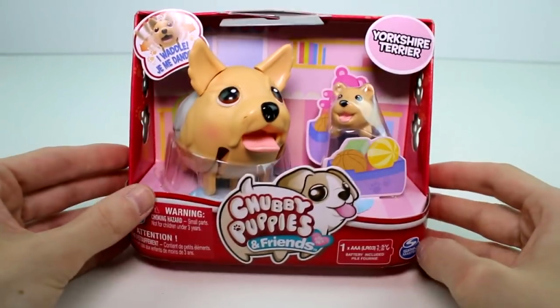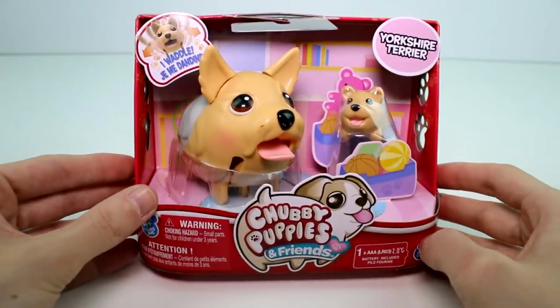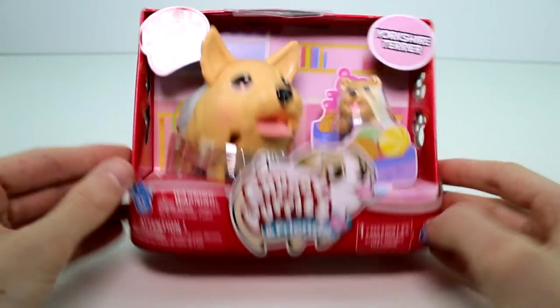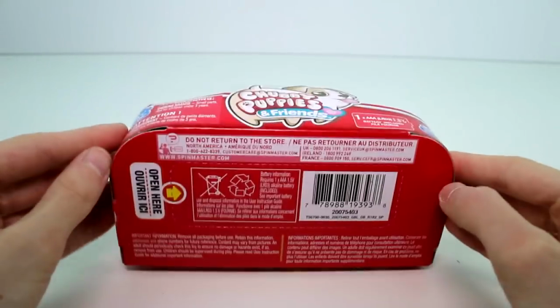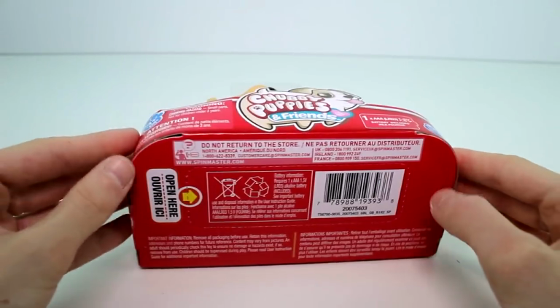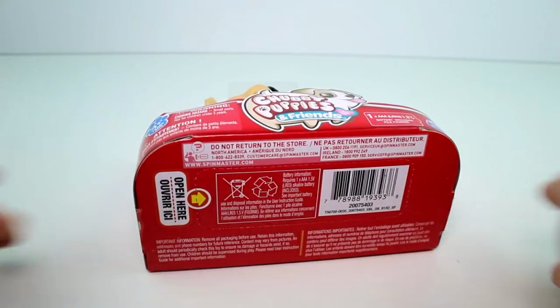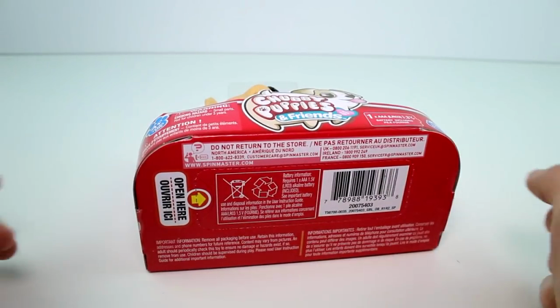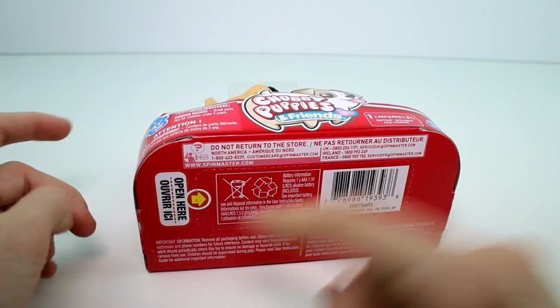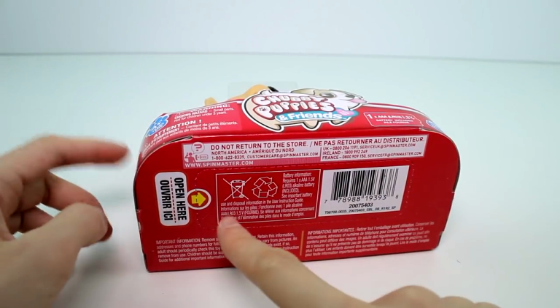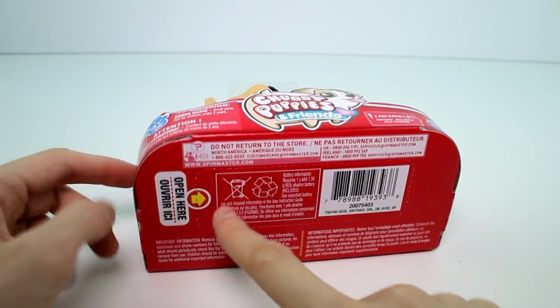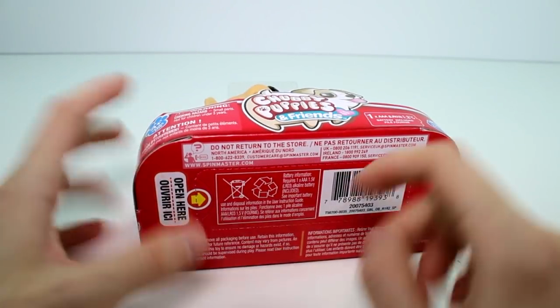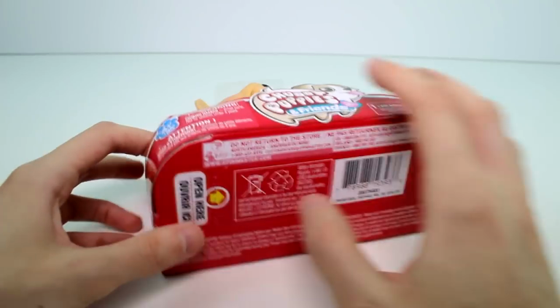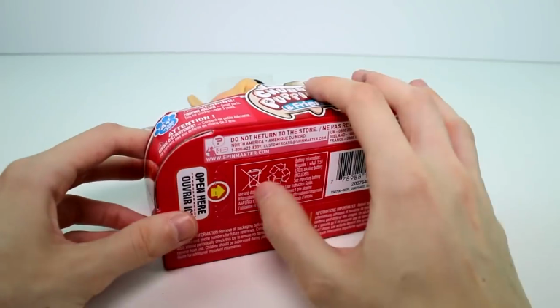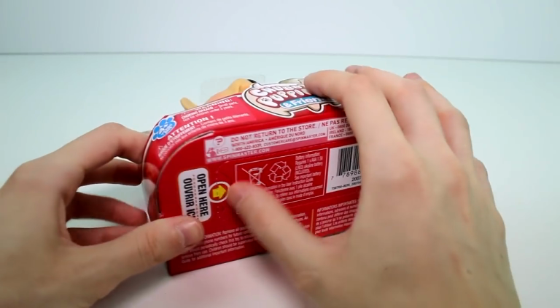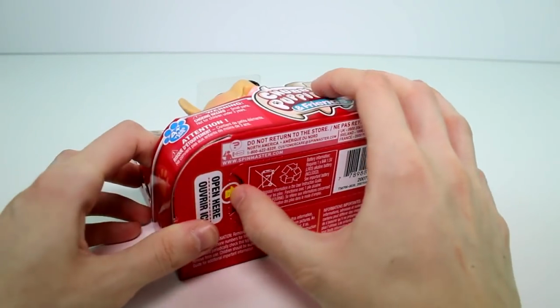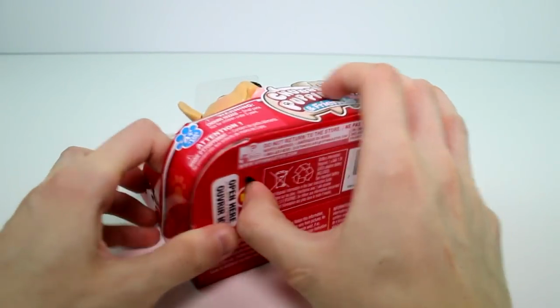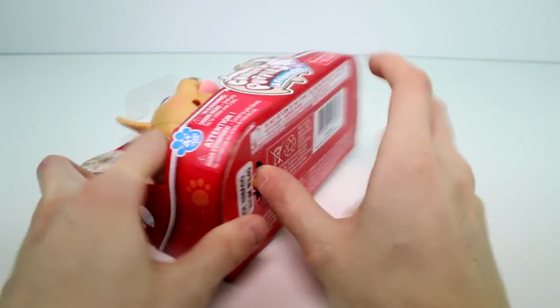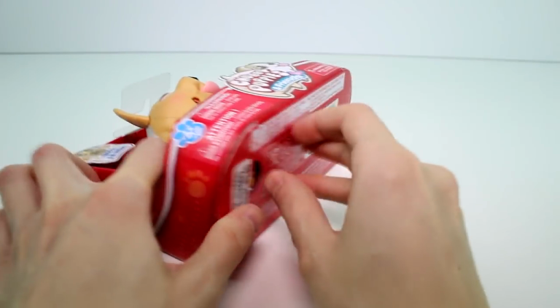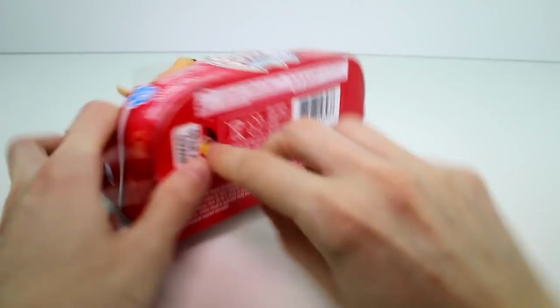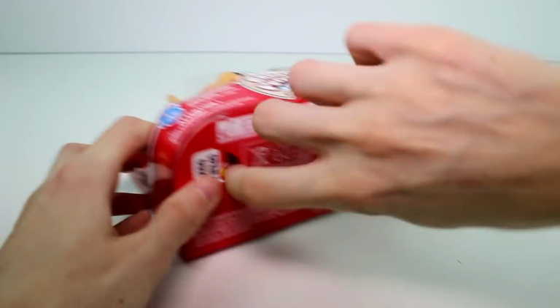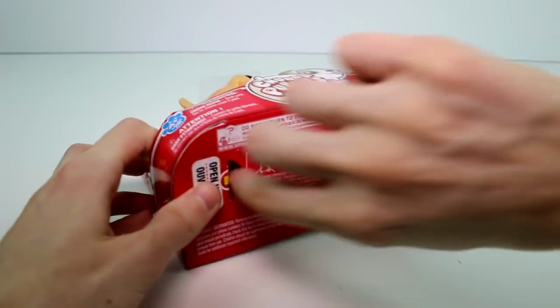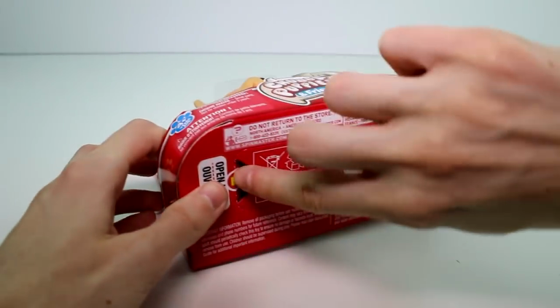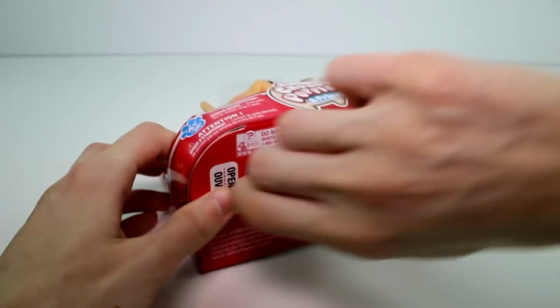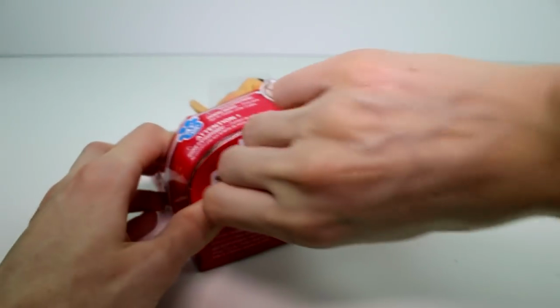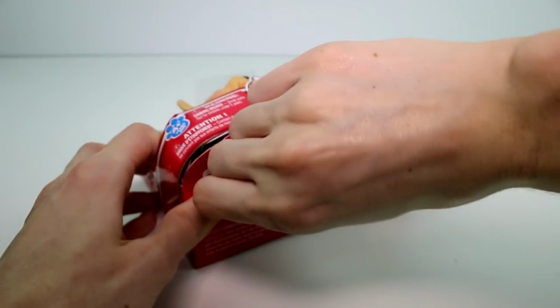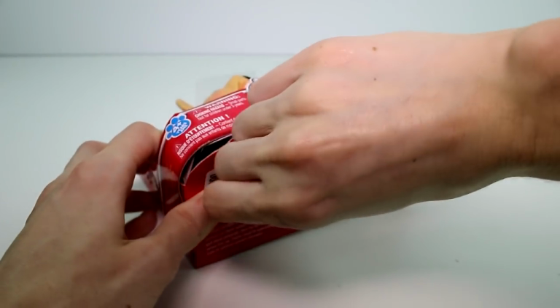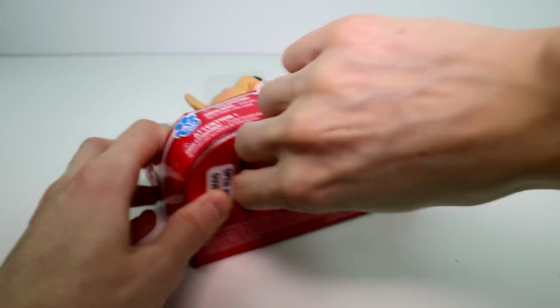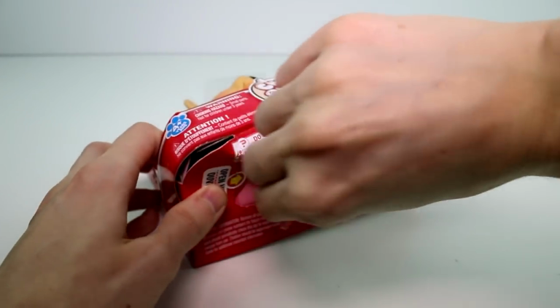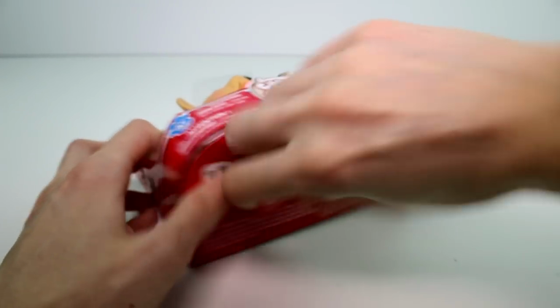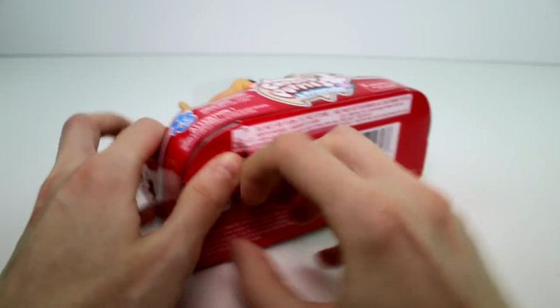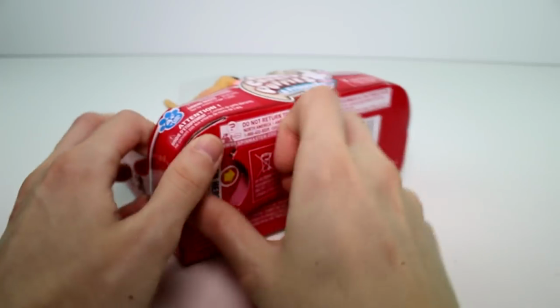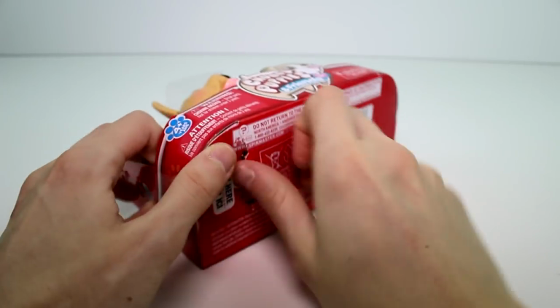I'll show you the full checklist in just a minute. But this is so cute. If you flip it over, it says 'open here,' which is so convenient and so awesome. I wish all toys were this convenient to open.